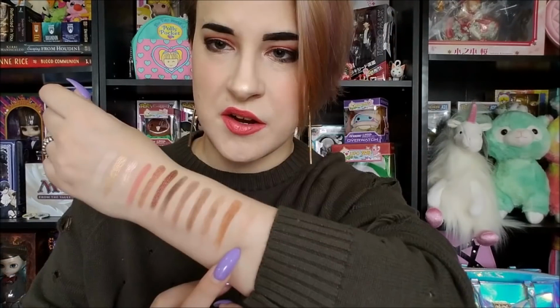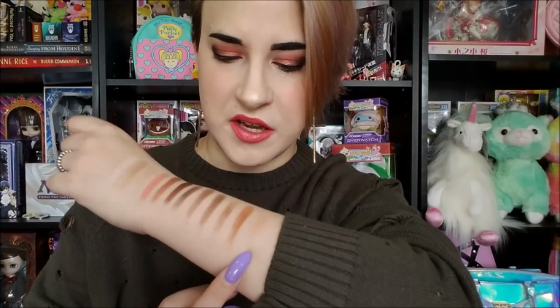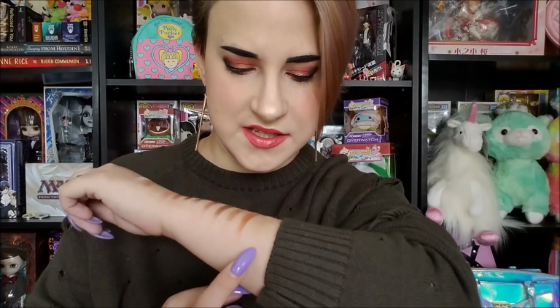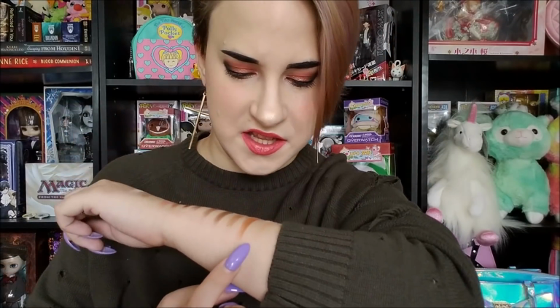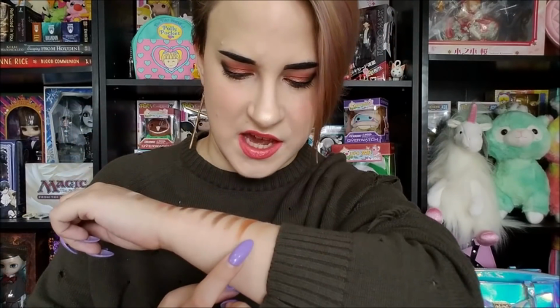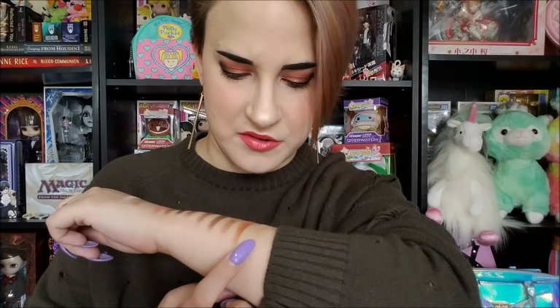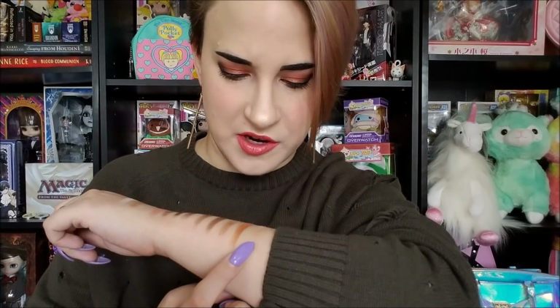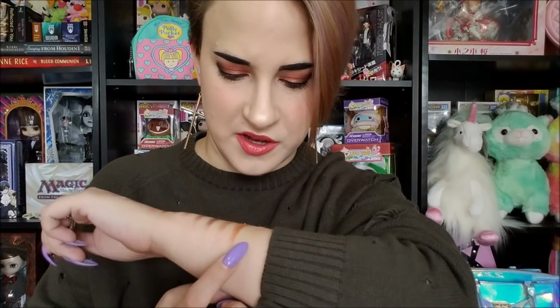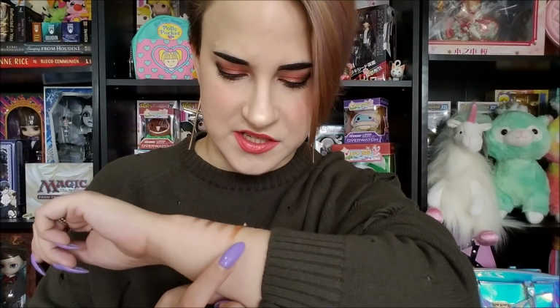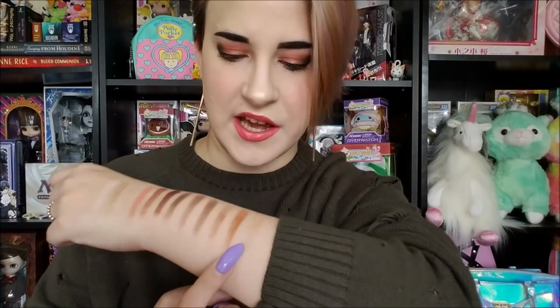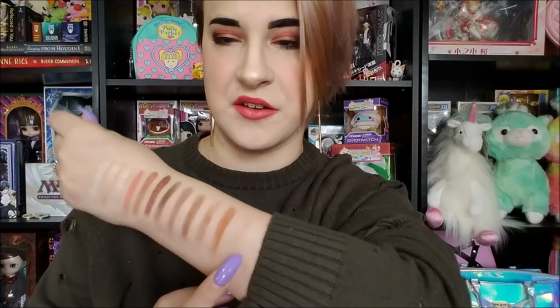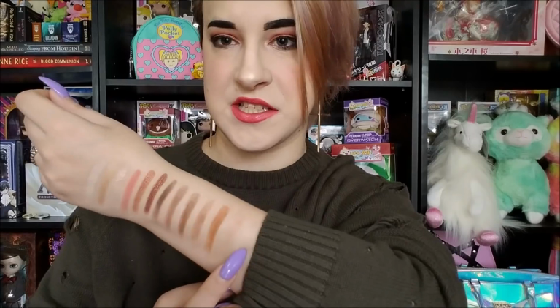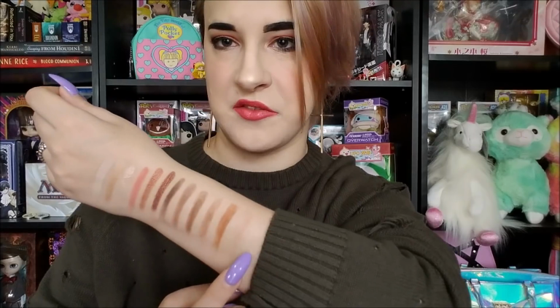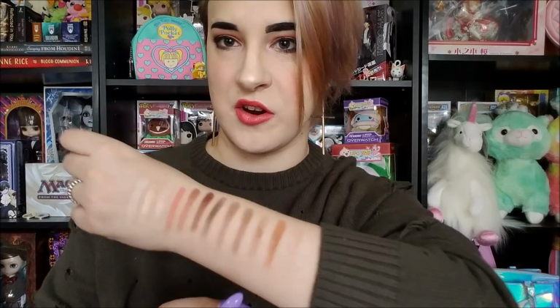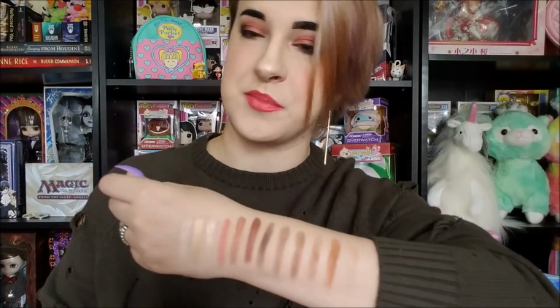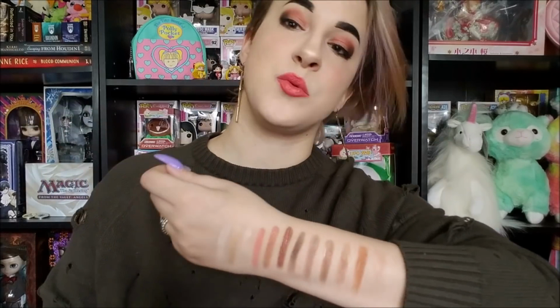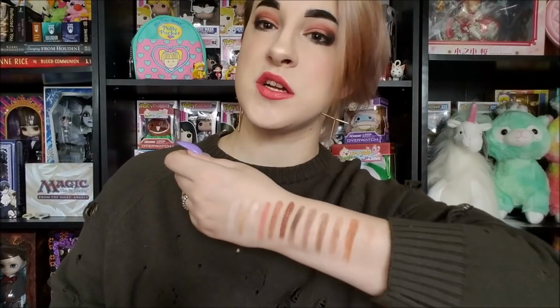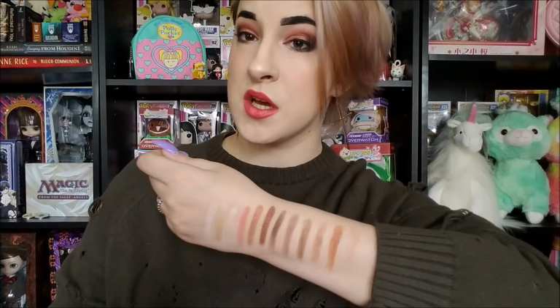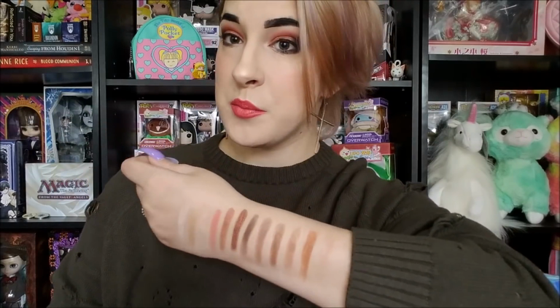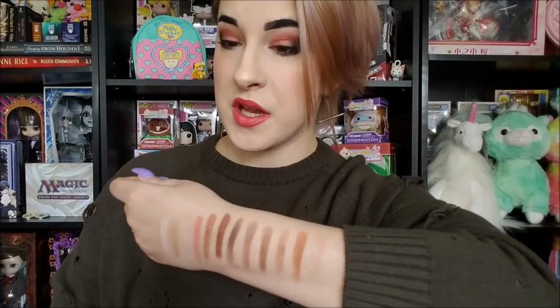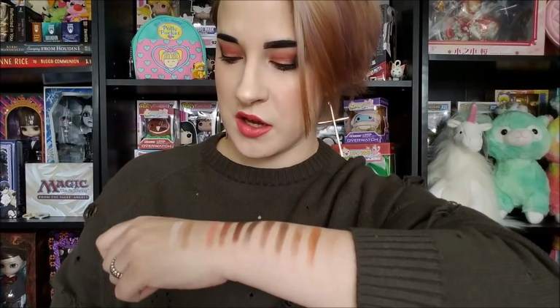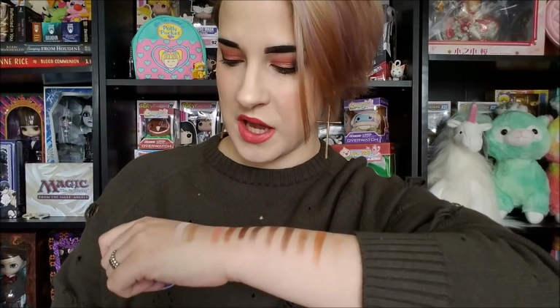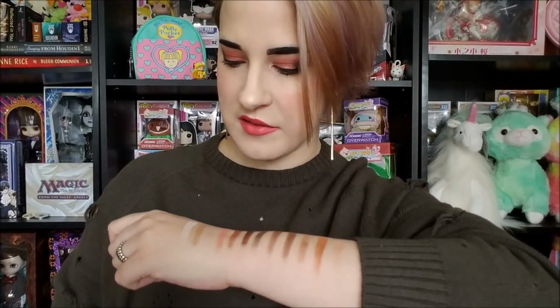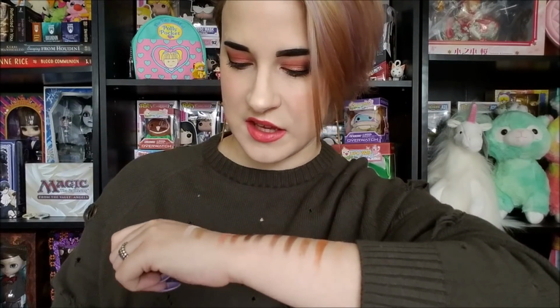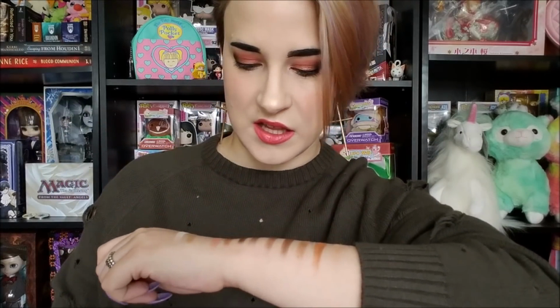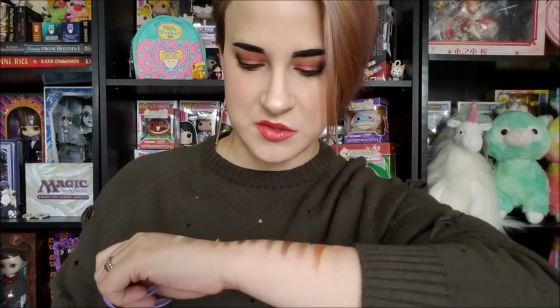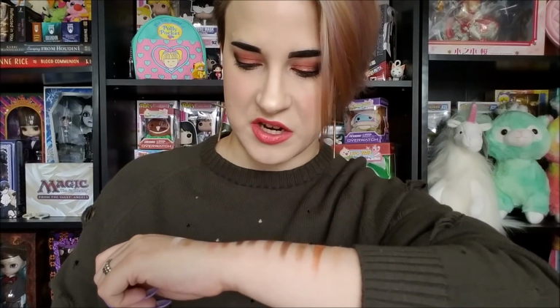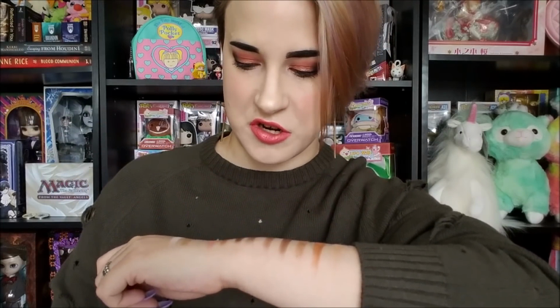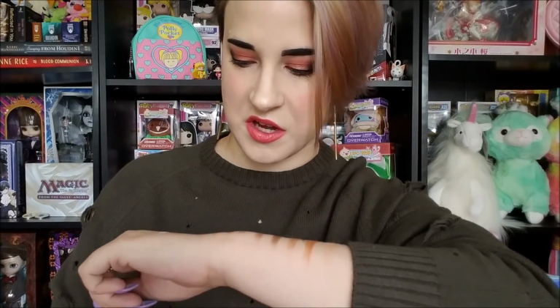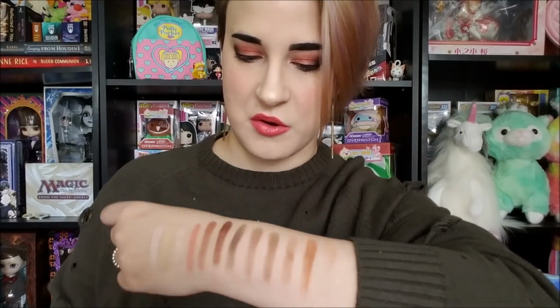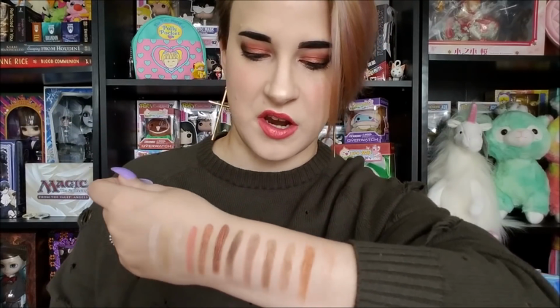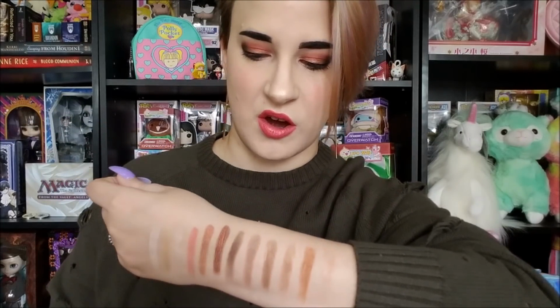Then we have Boundaries, which is such a smooth-feeling matte, and then Blur, which is also smooth. I find that the two mattes on either side of the palette are the most powdery. Here we have the color spectrum going on.